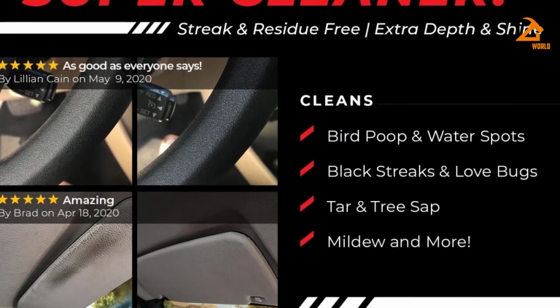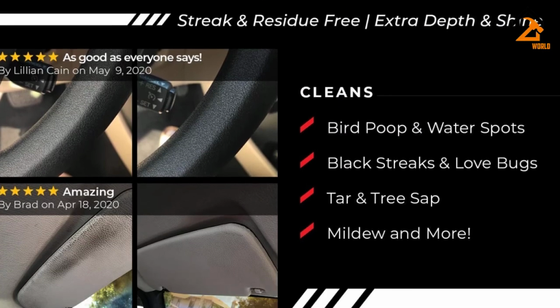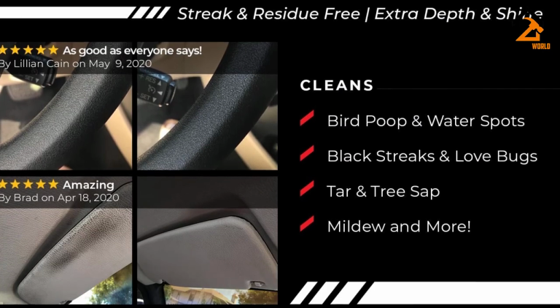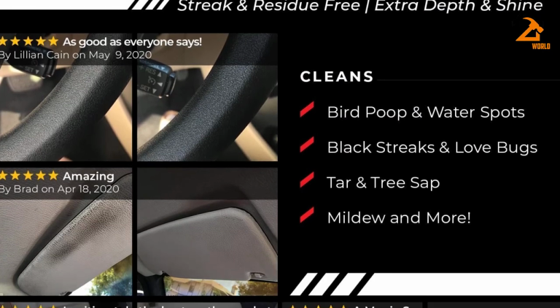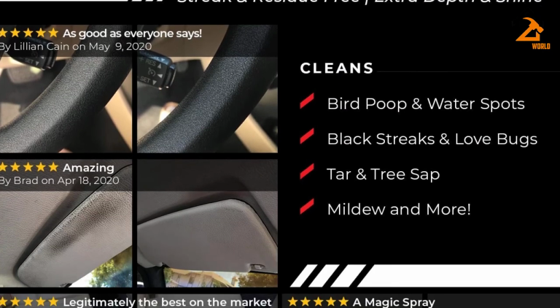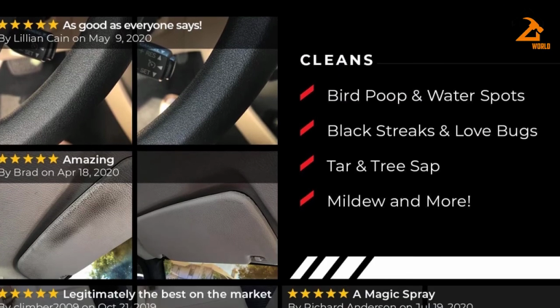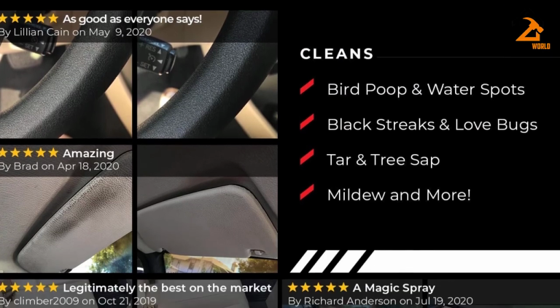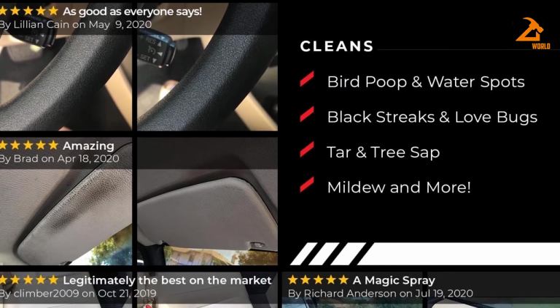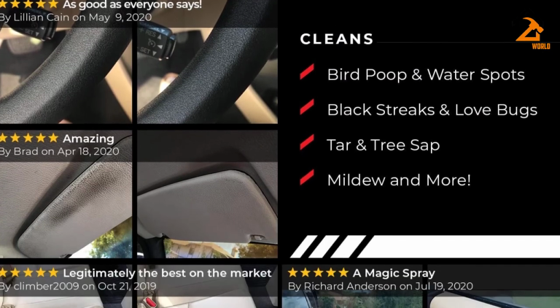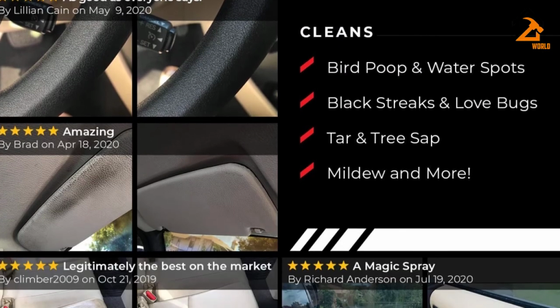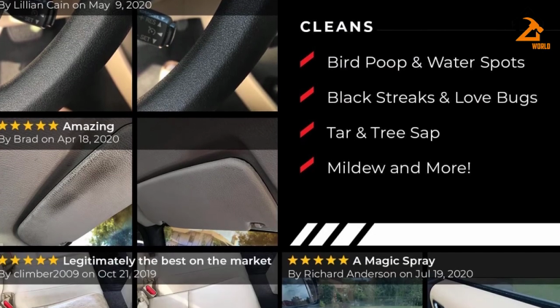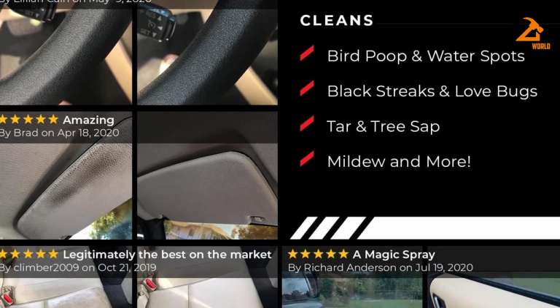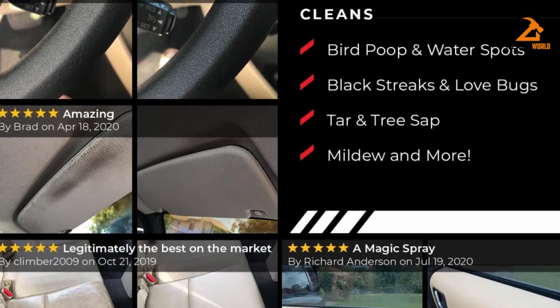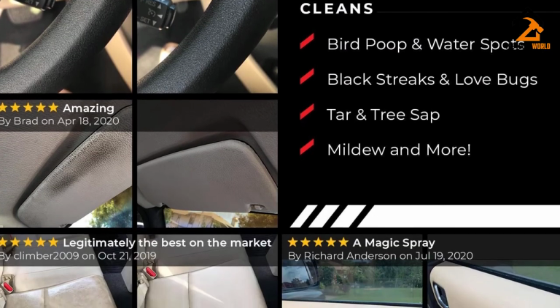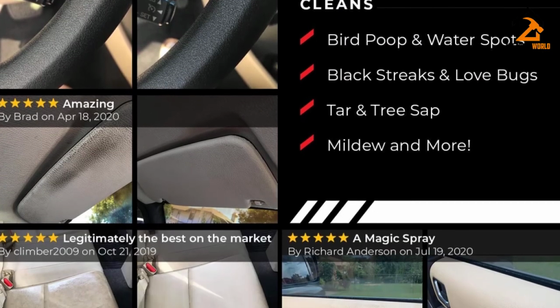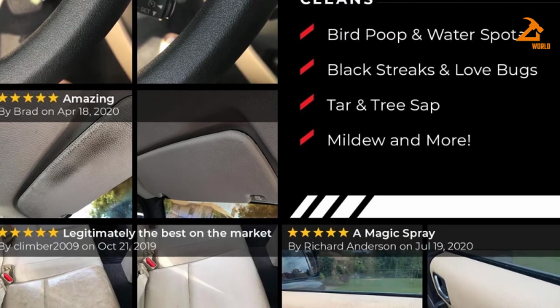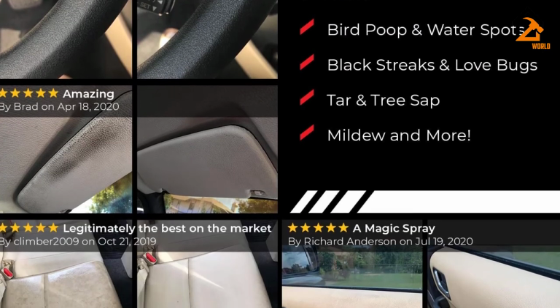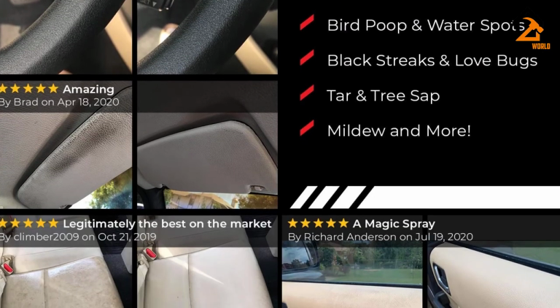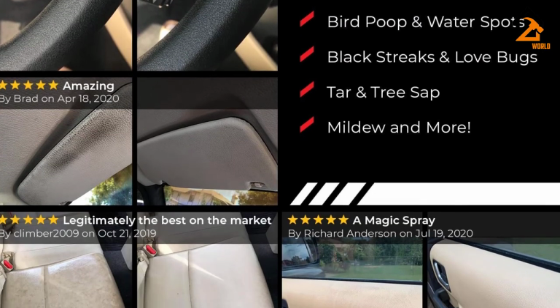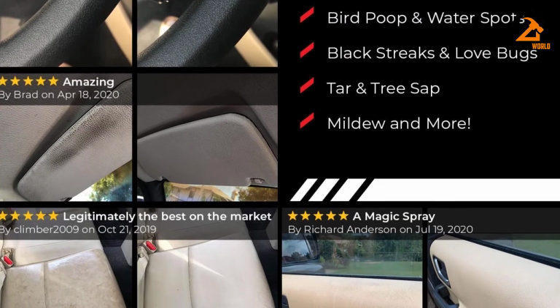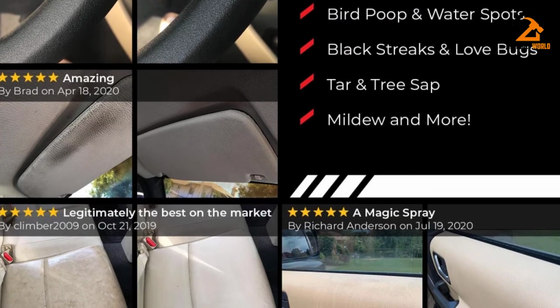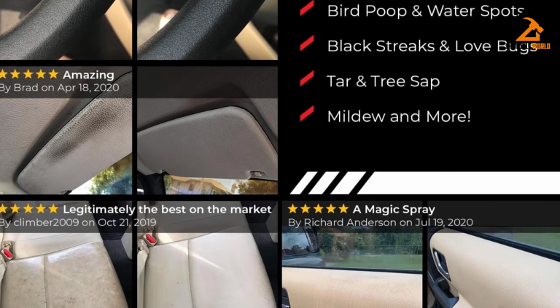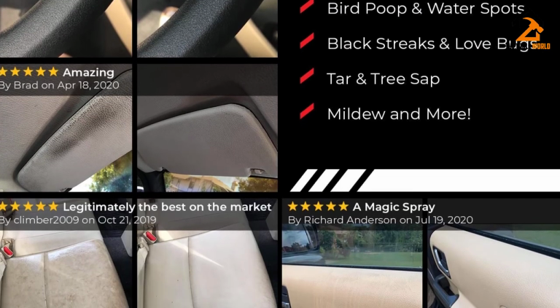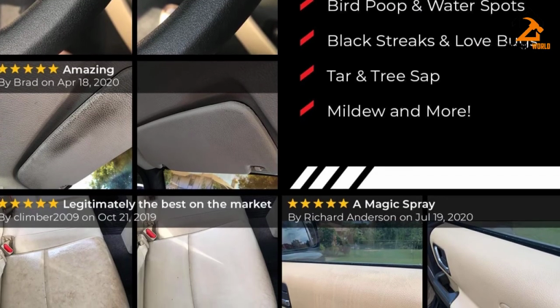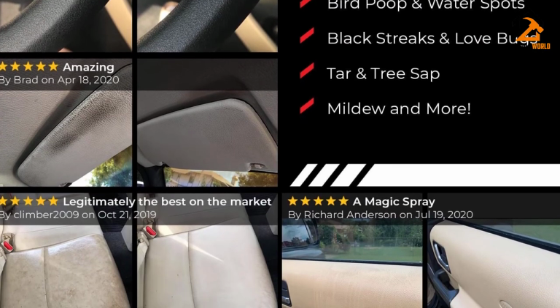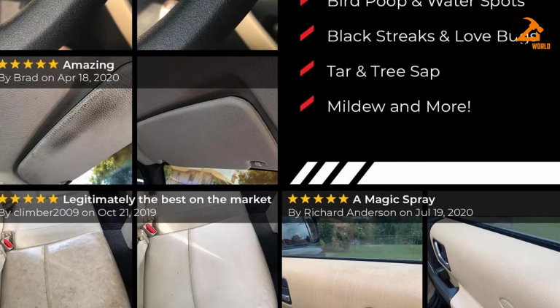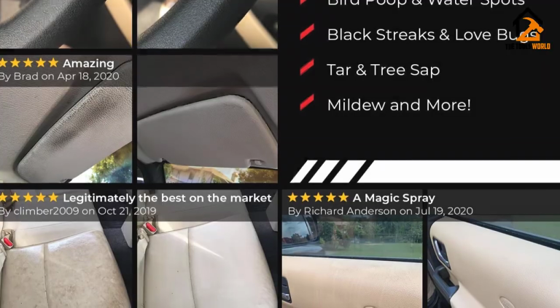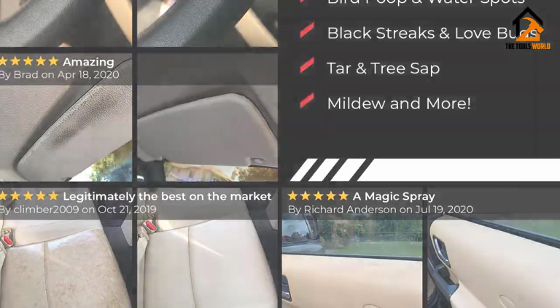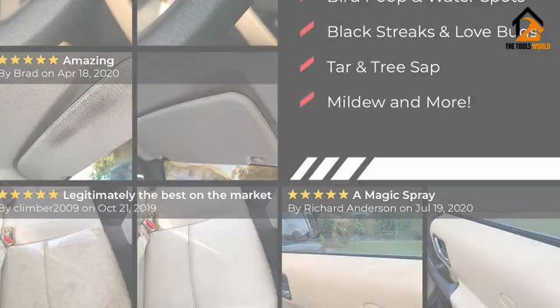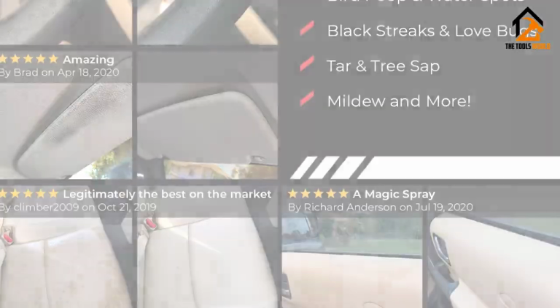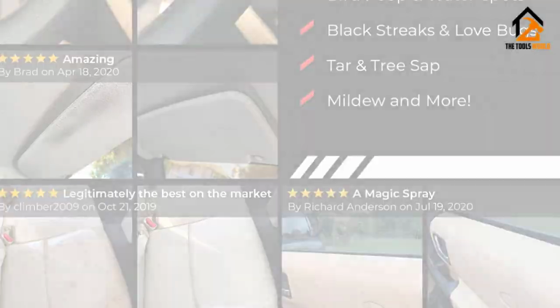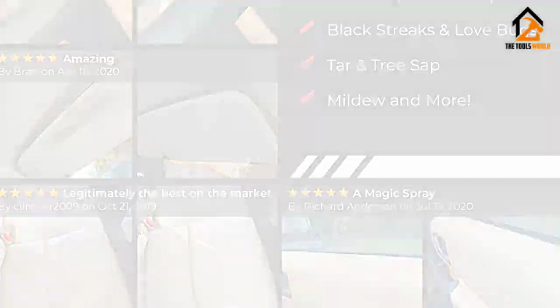And to keep your car safe from harsh weather conditions, check out our review of the best carport.